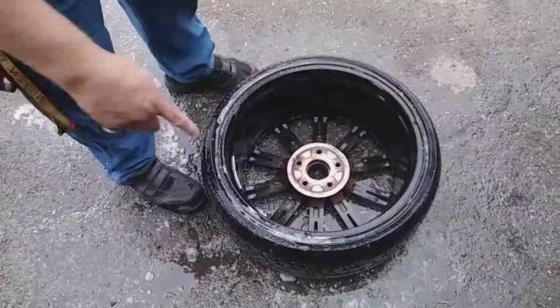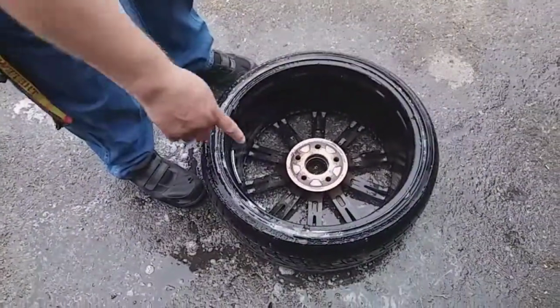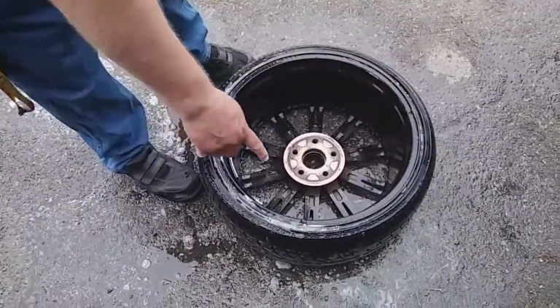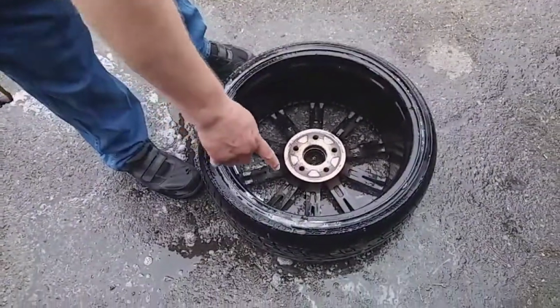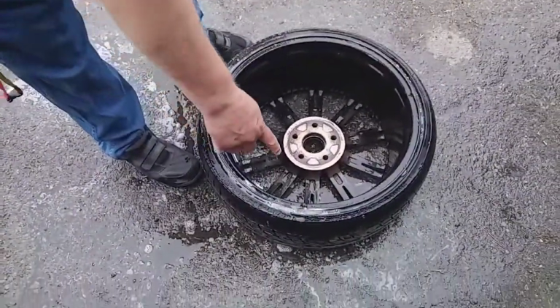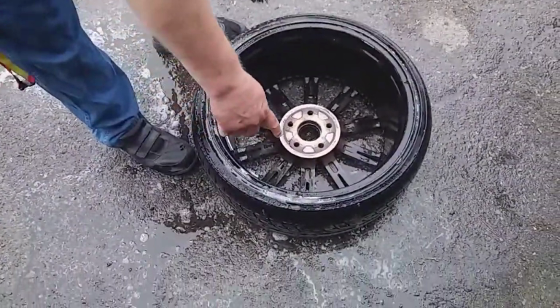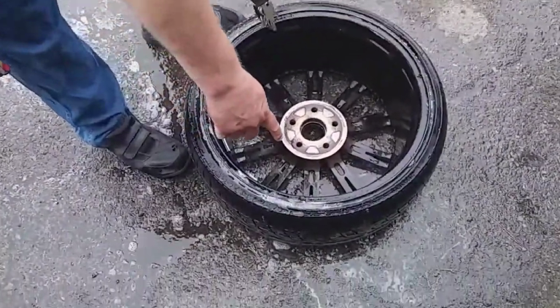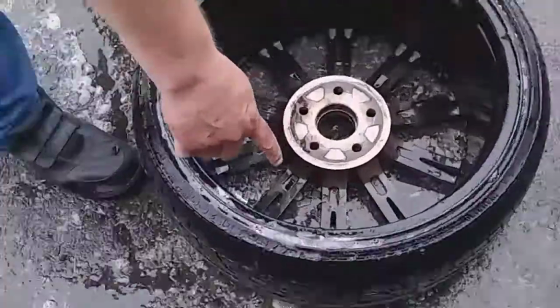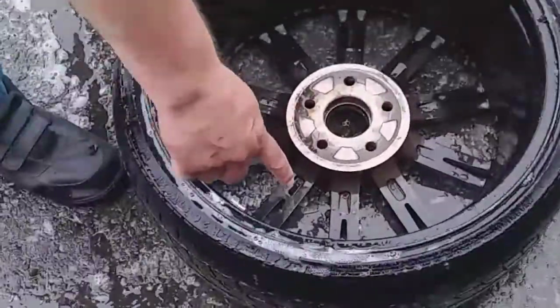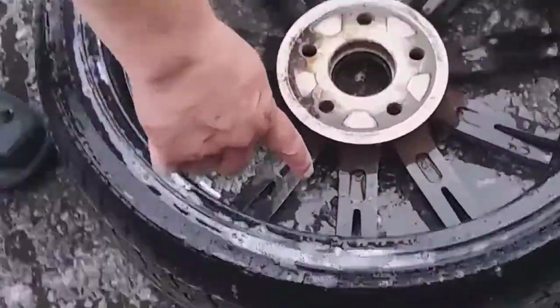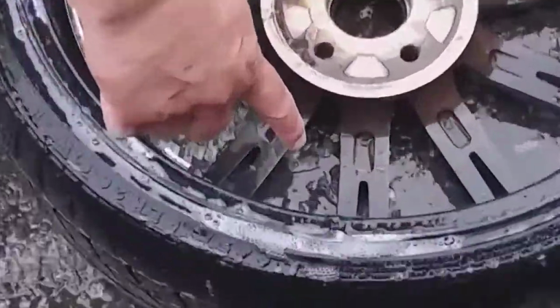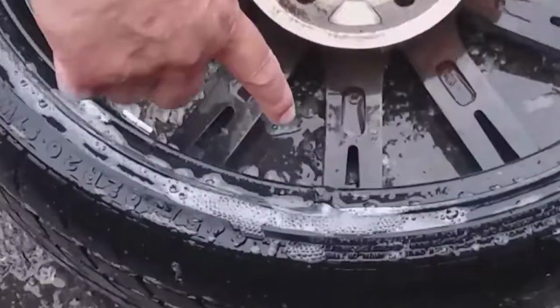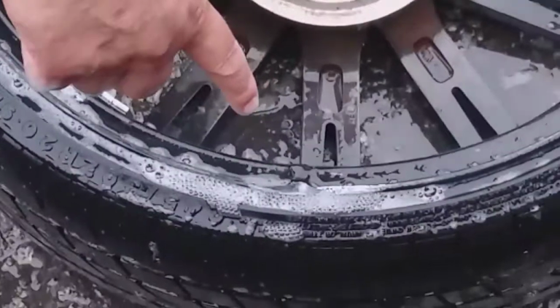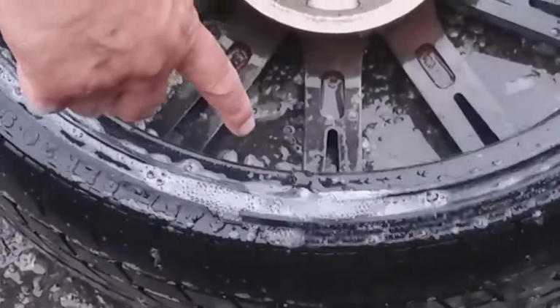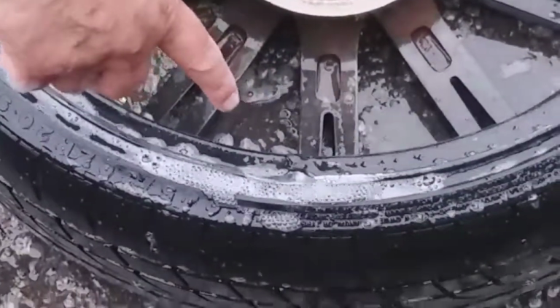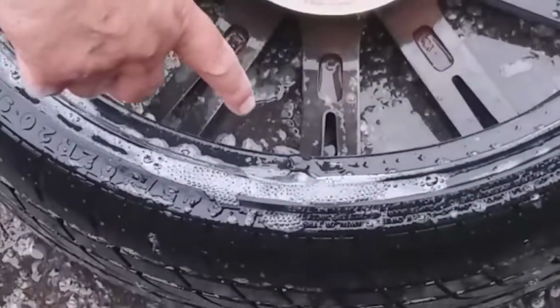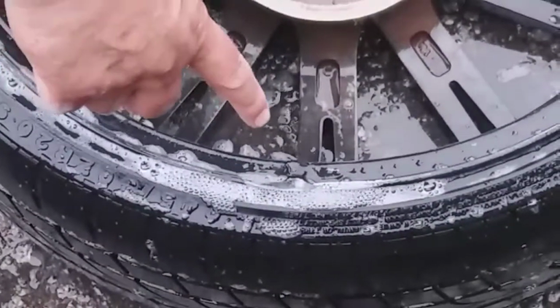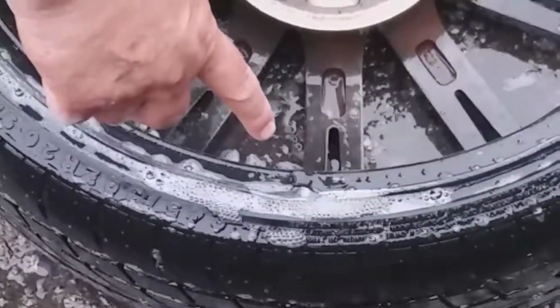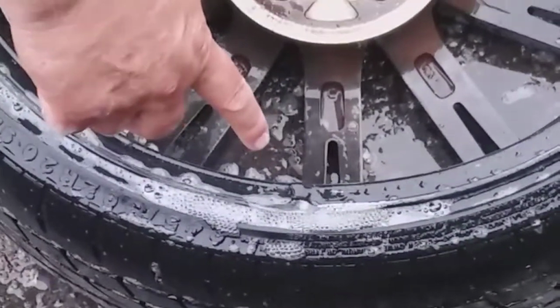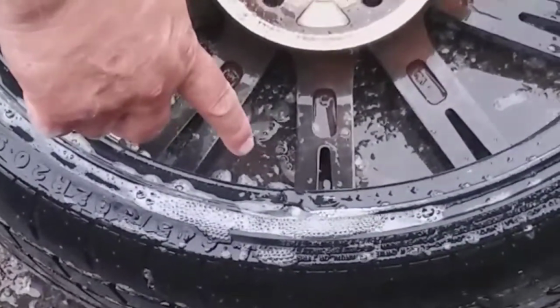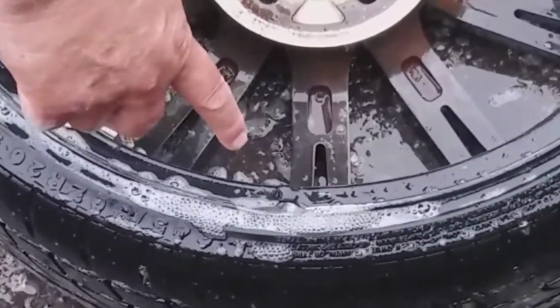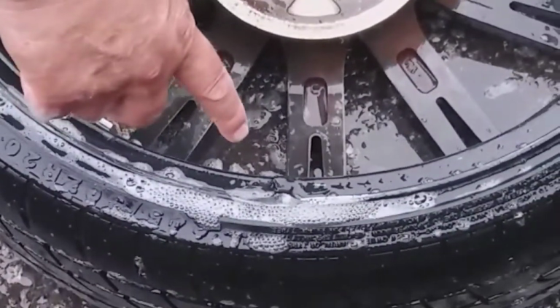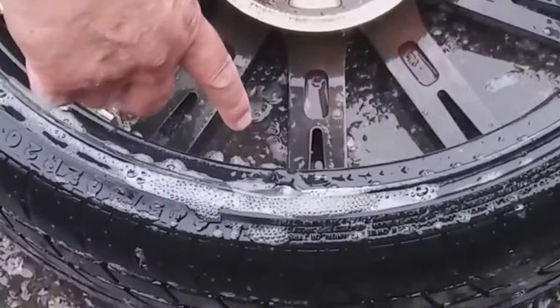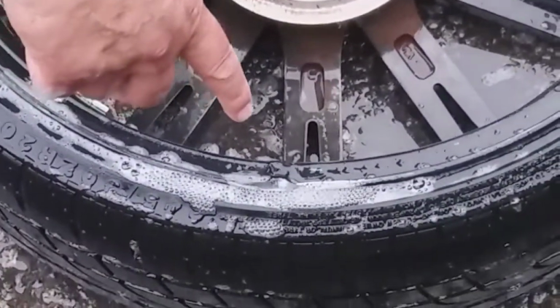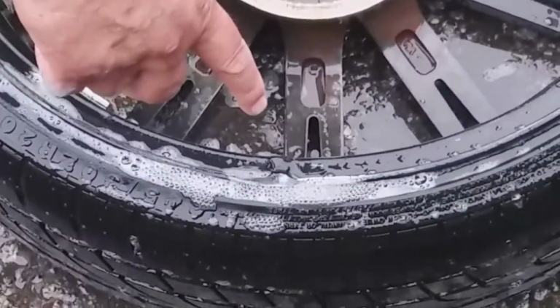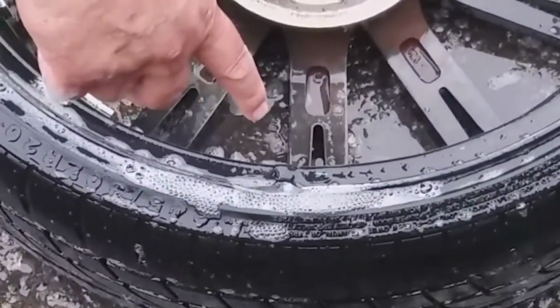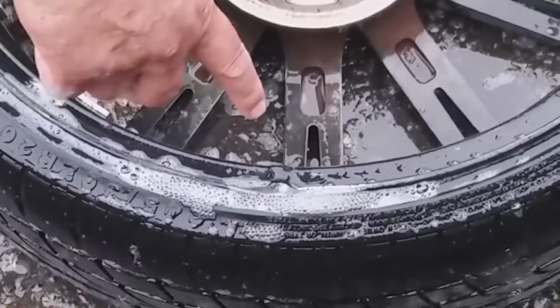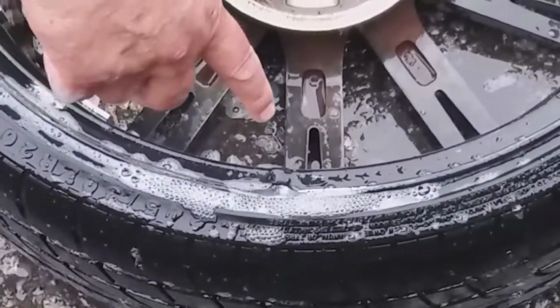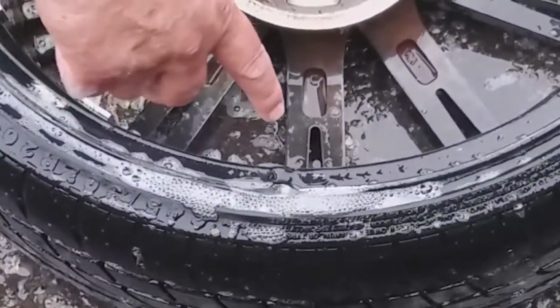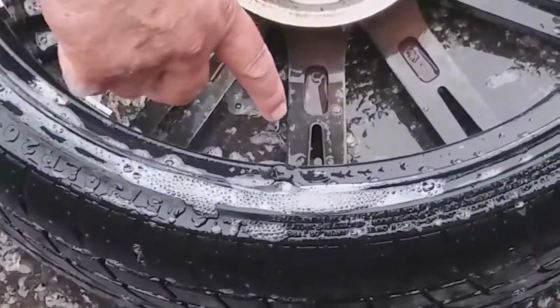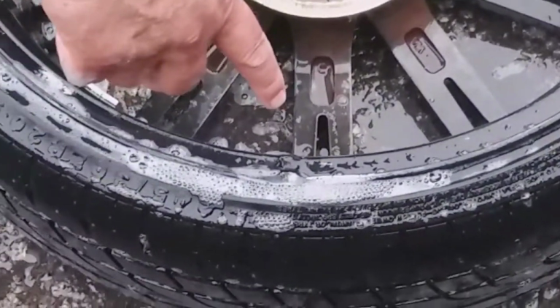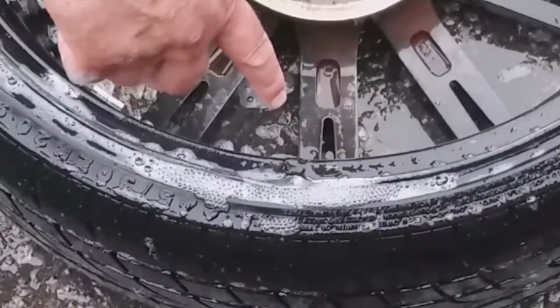And as you can see — zoom in please — as you can see right here, we've got a significant leak.